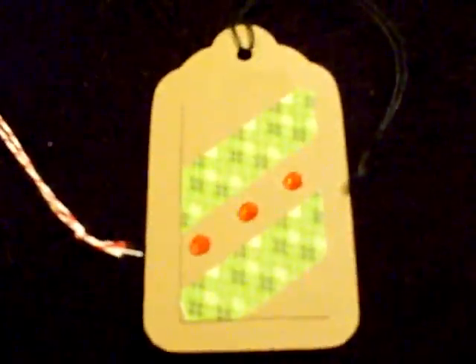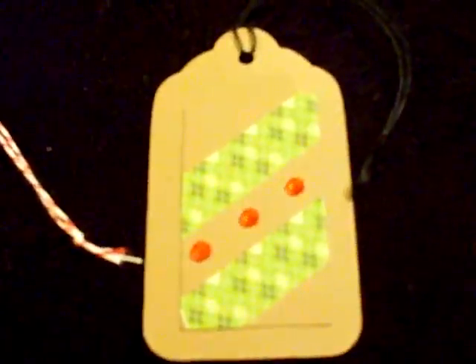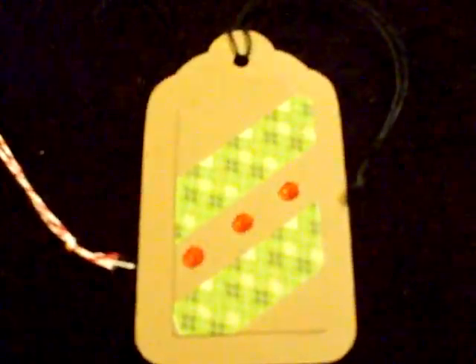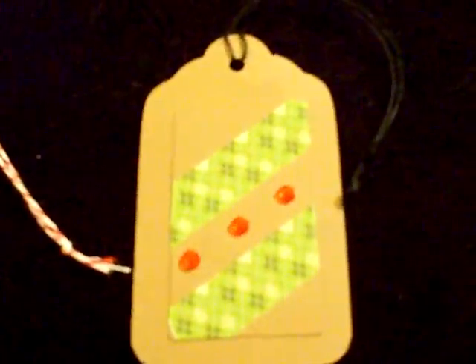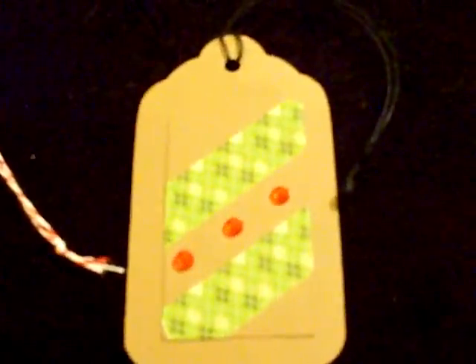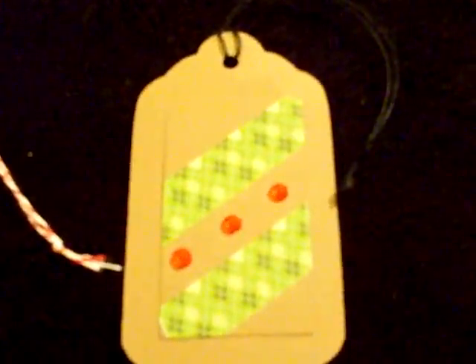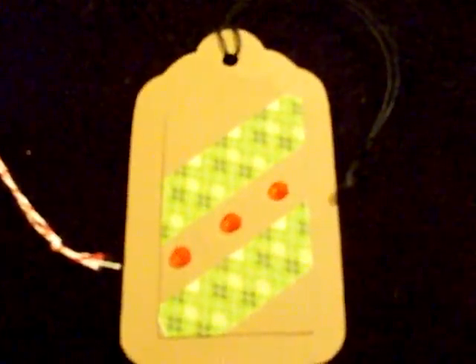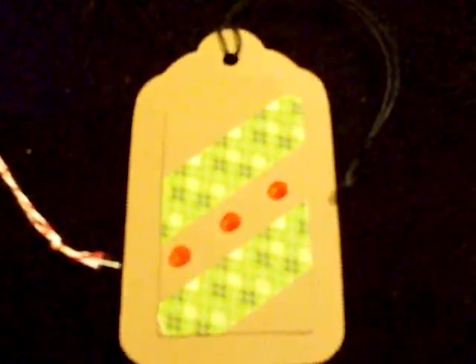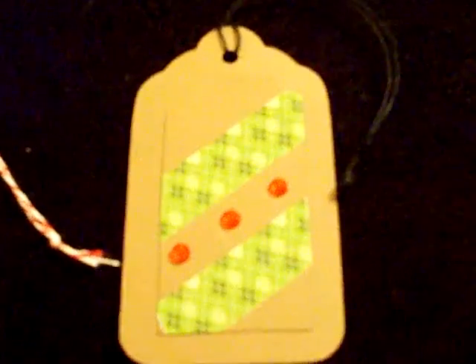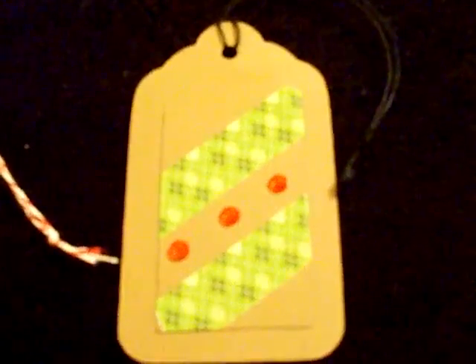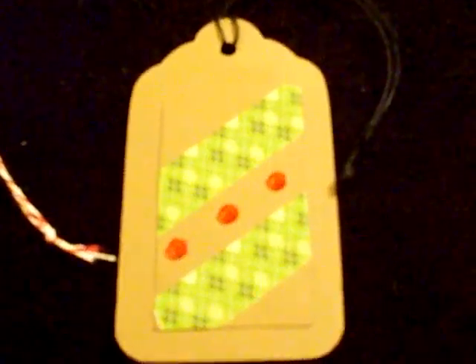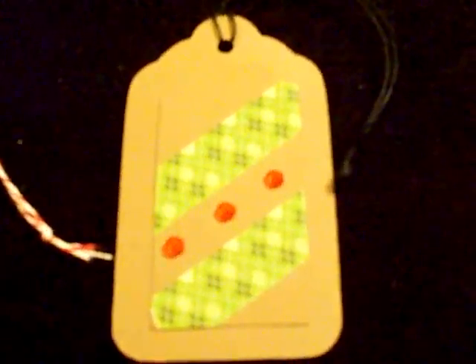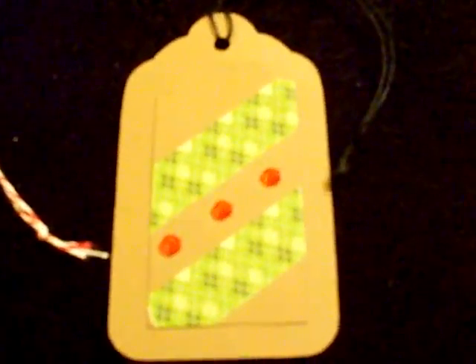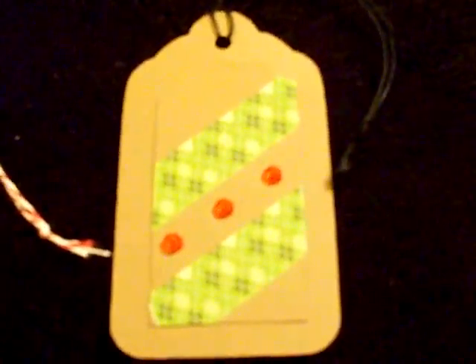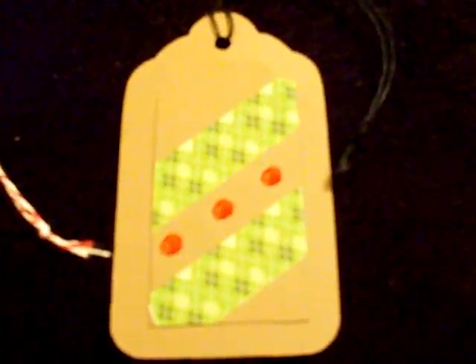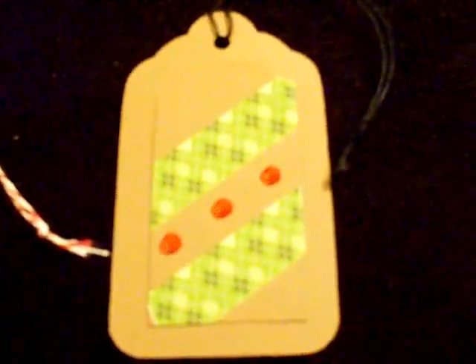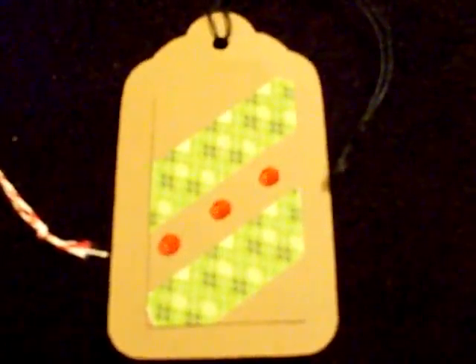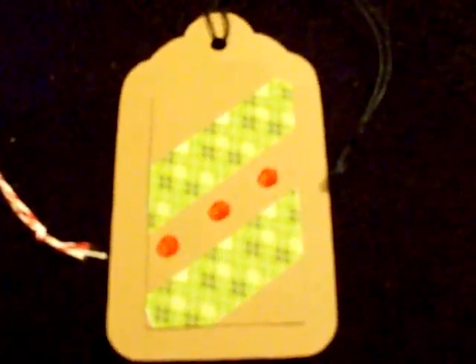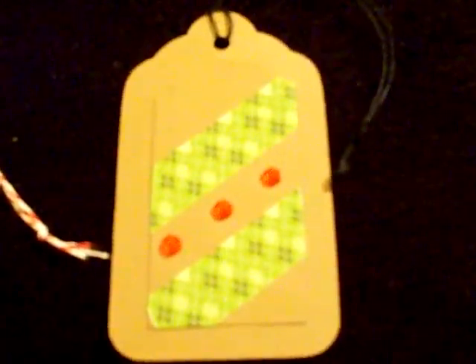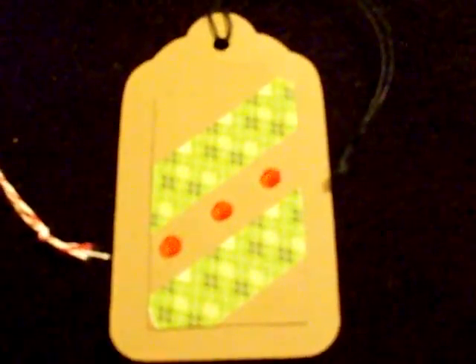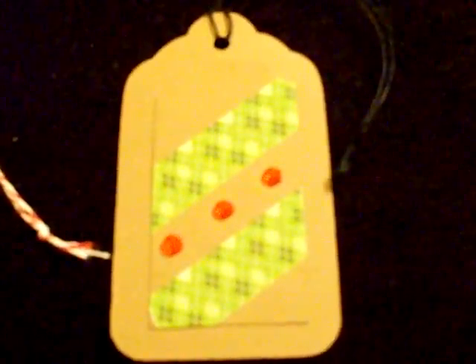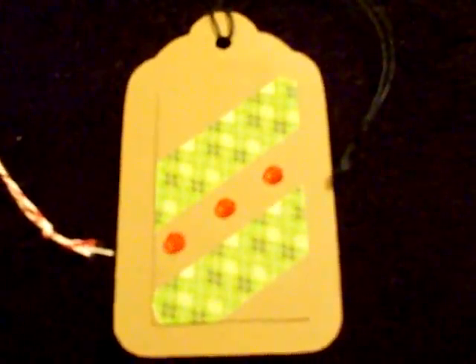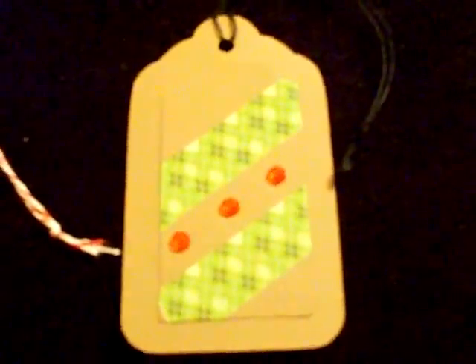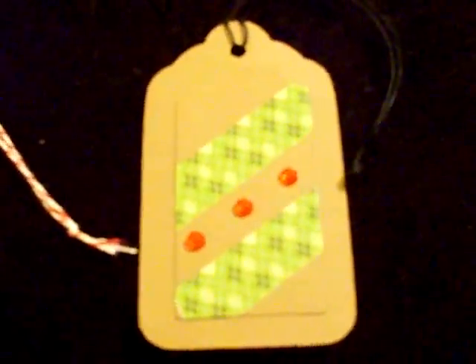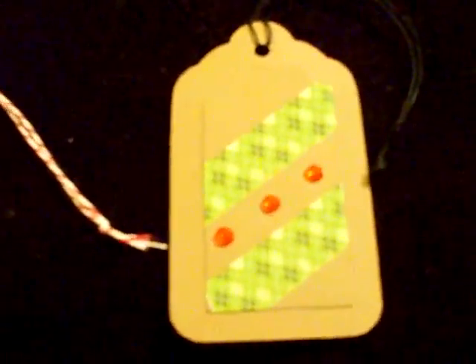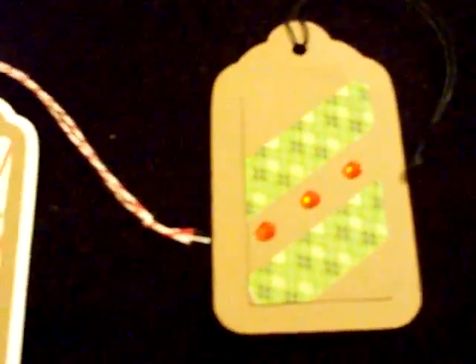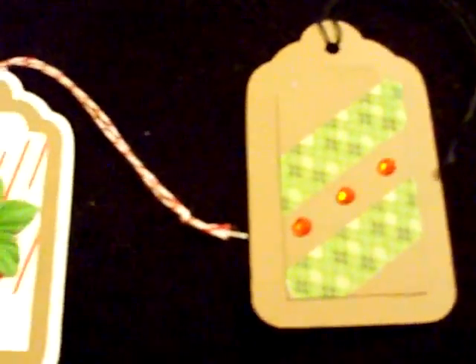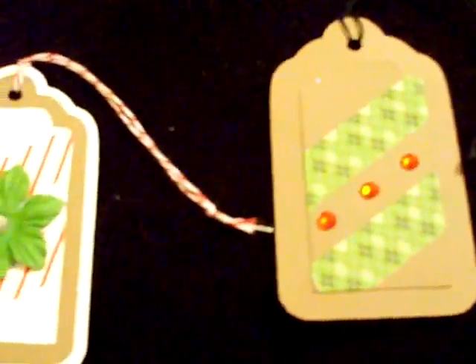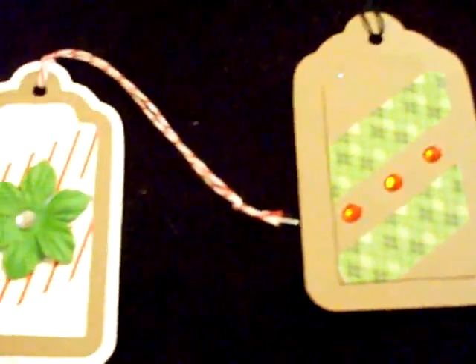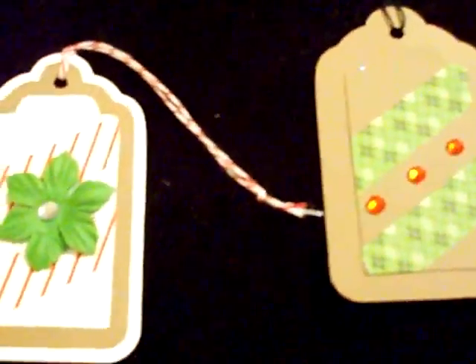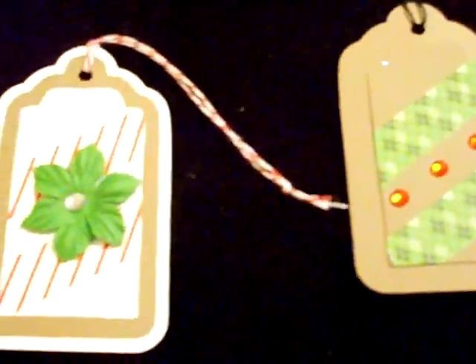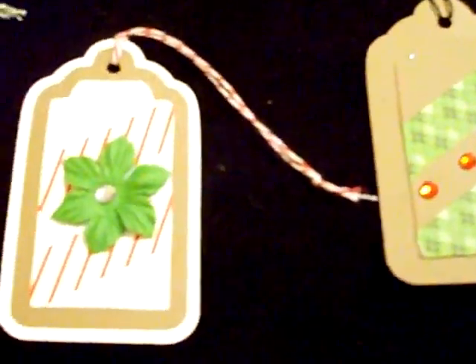Decided to try washi tape today, first experience just messing around — more gift tags.